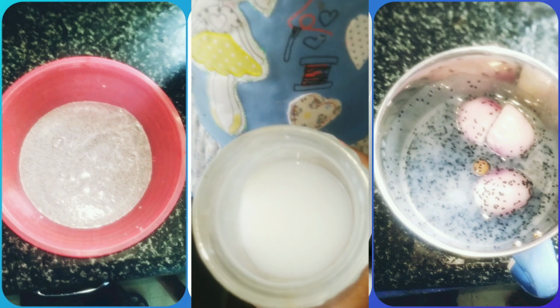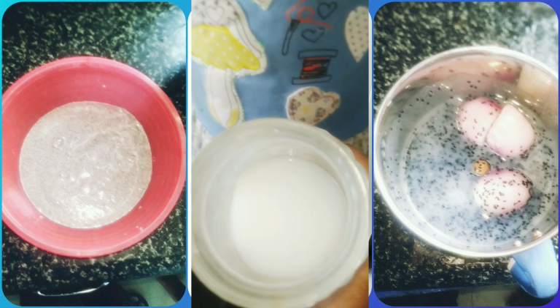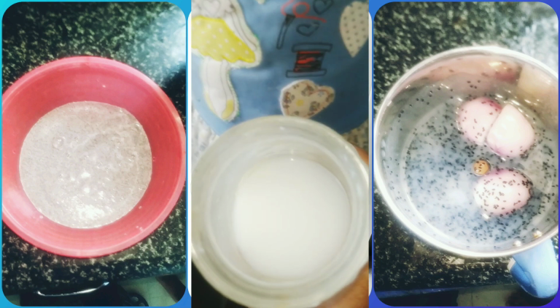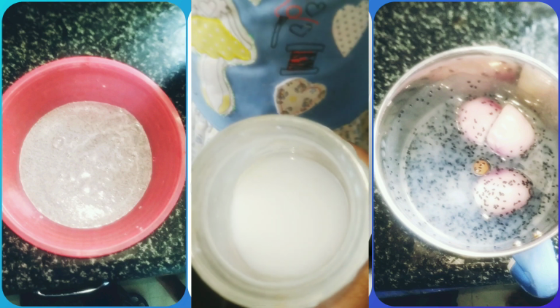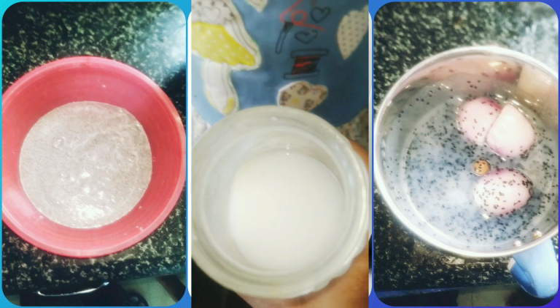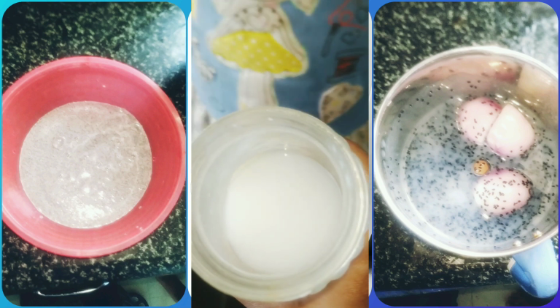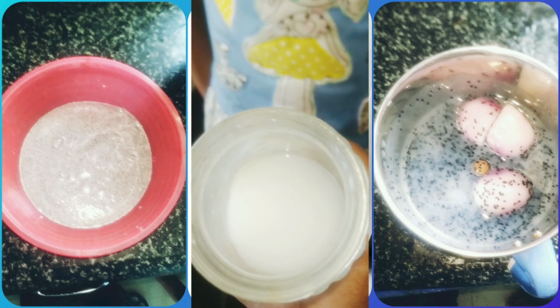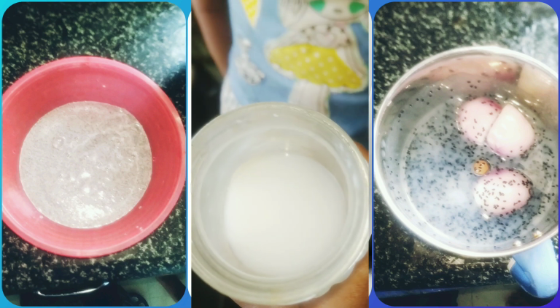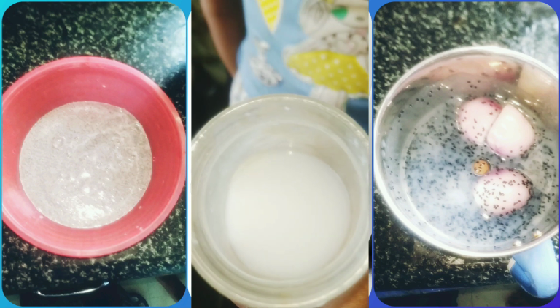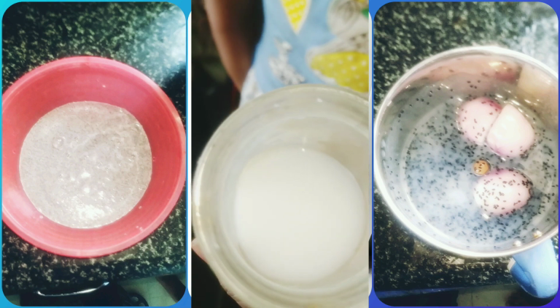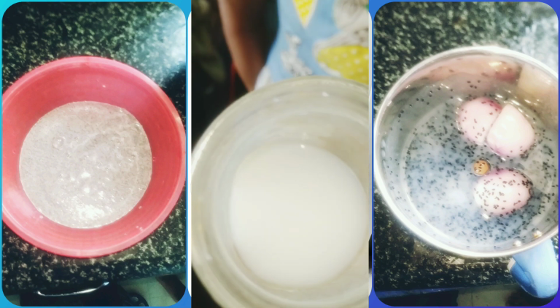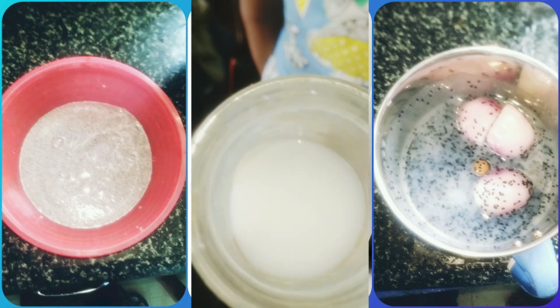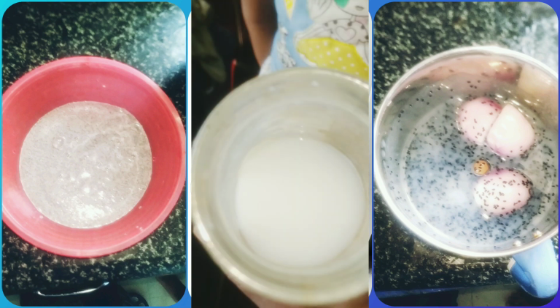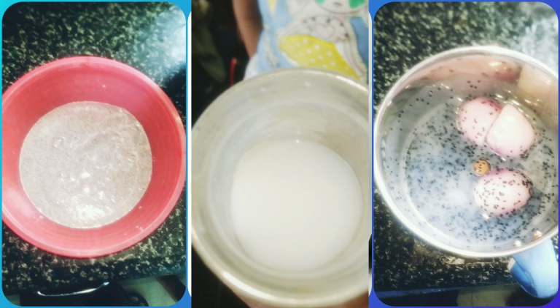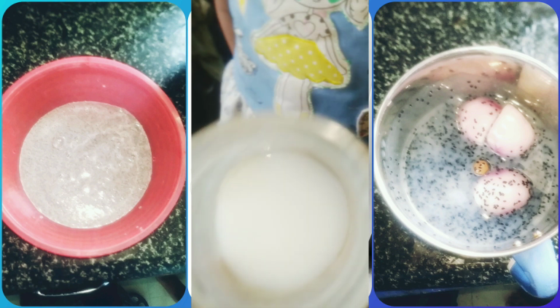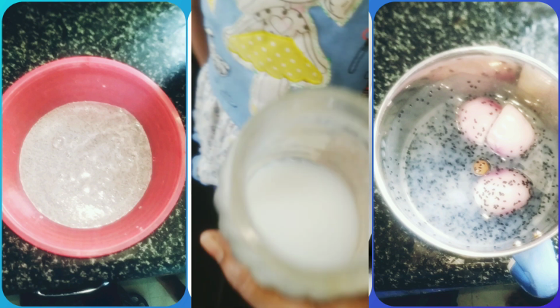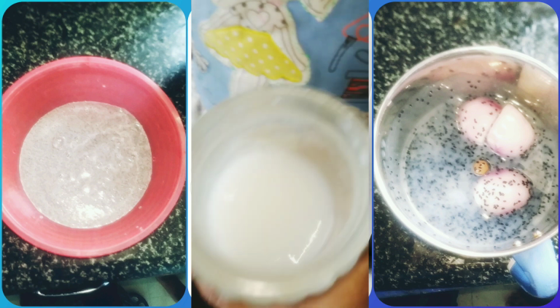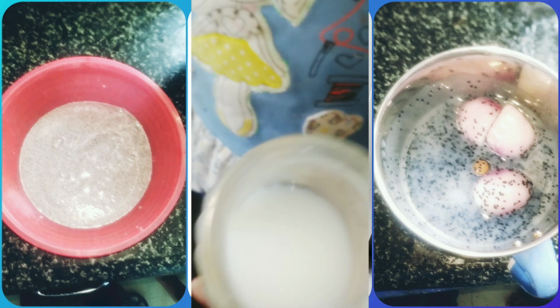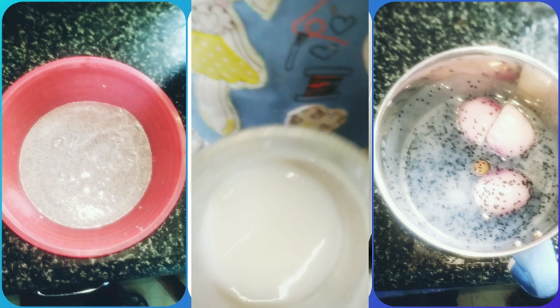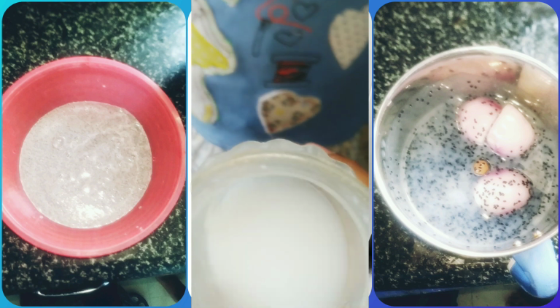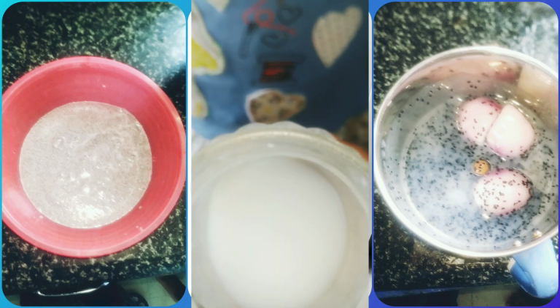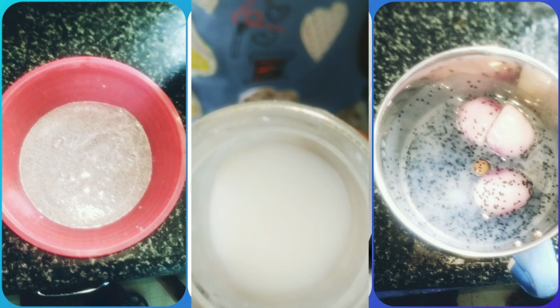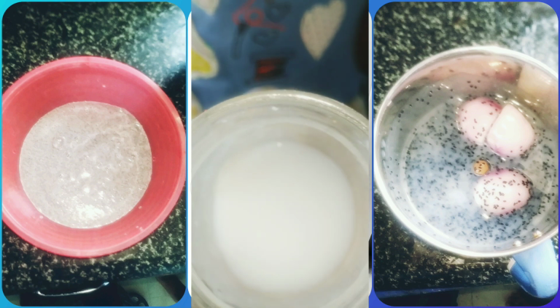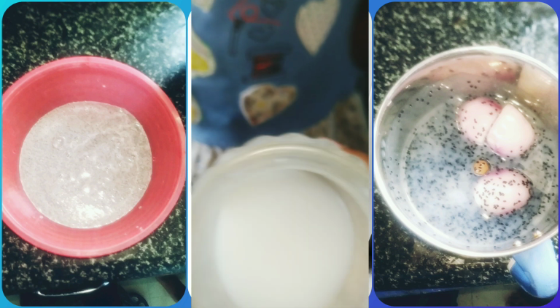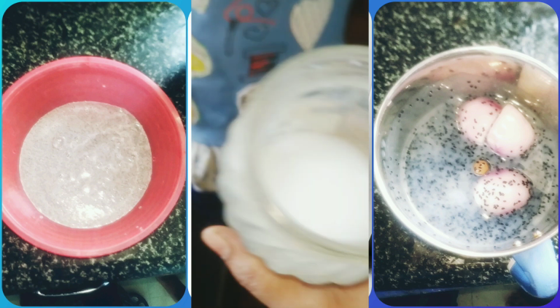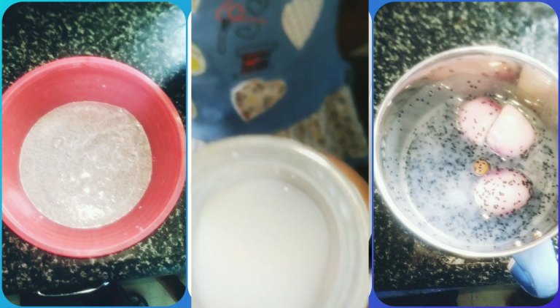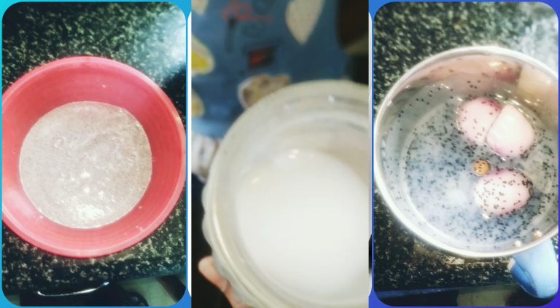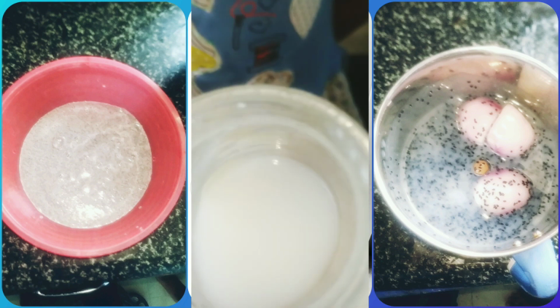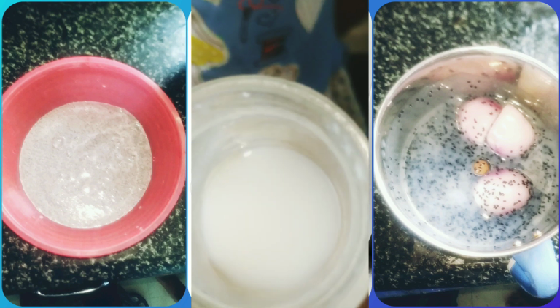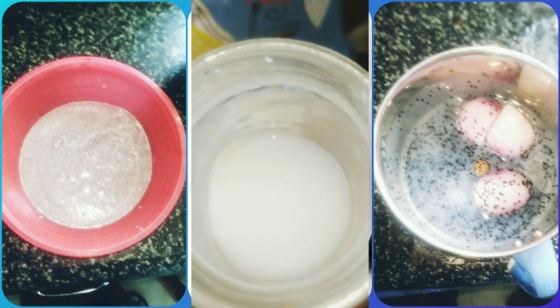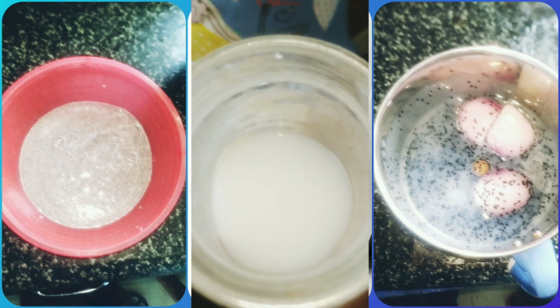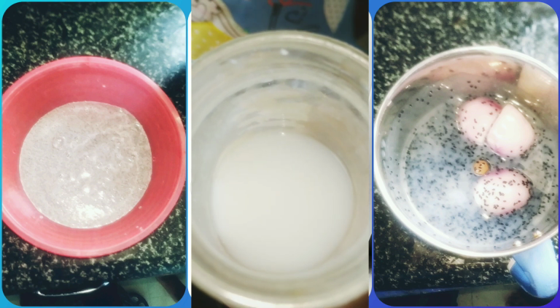This is rice water. We kept it from last week.